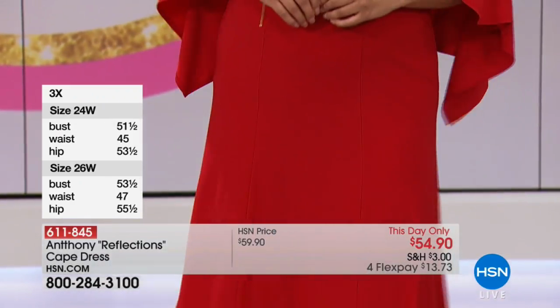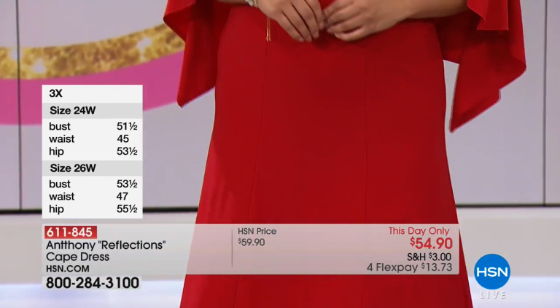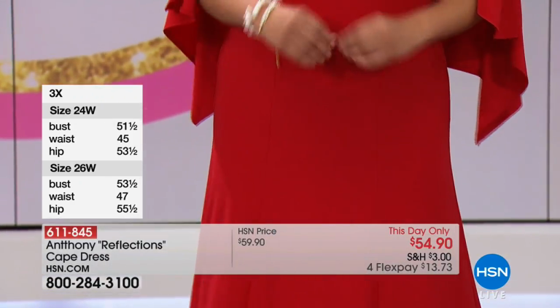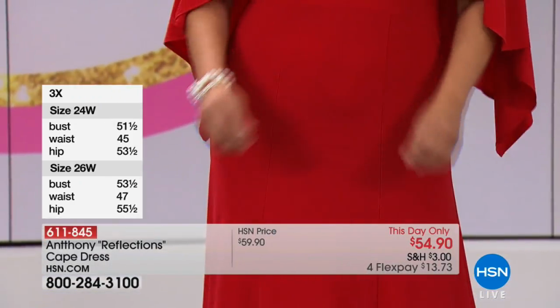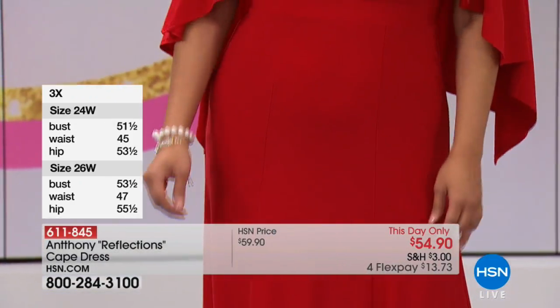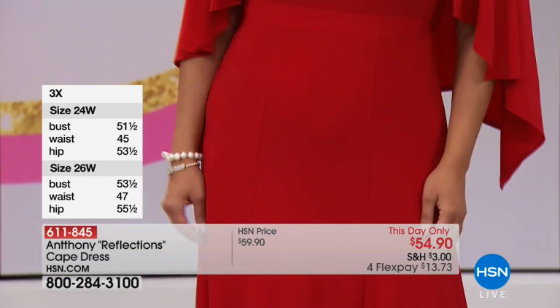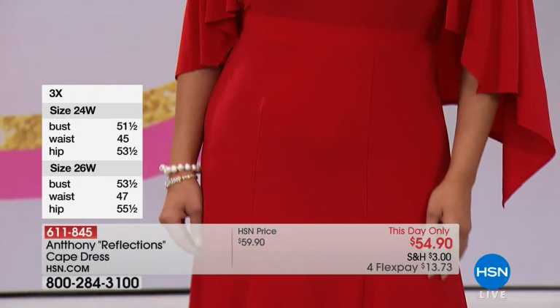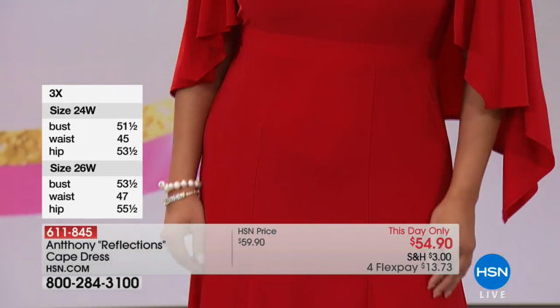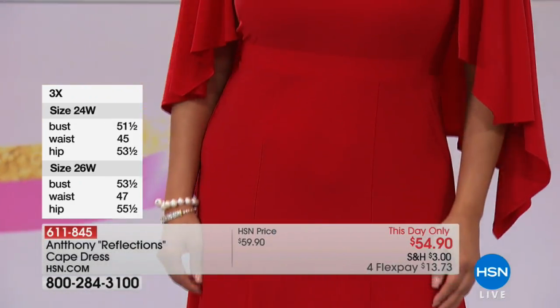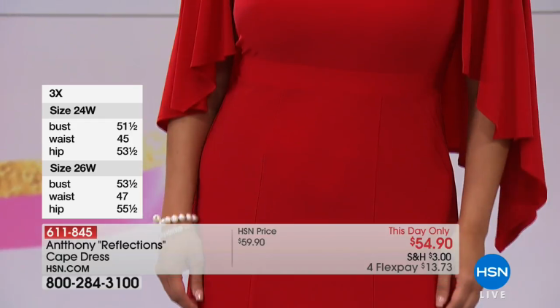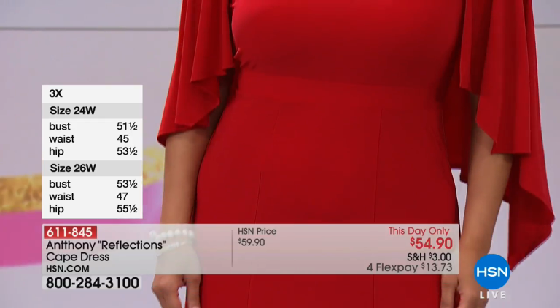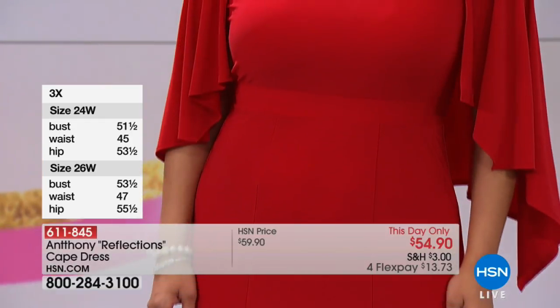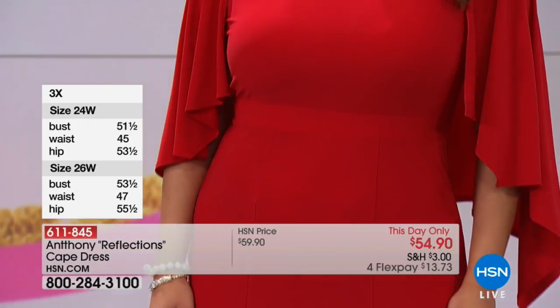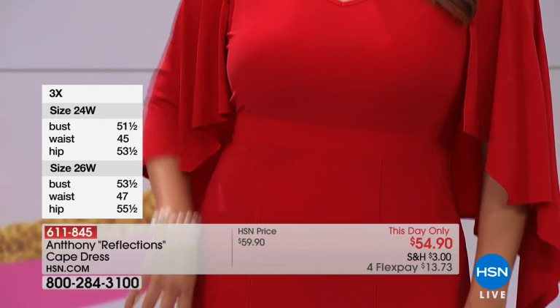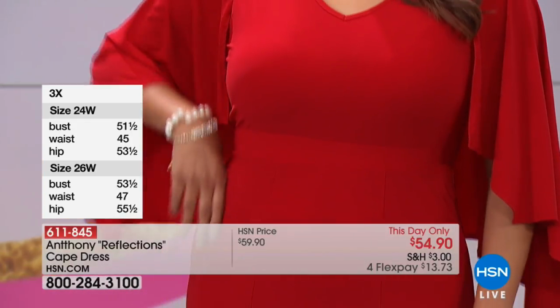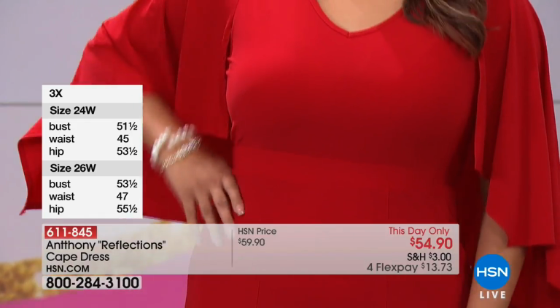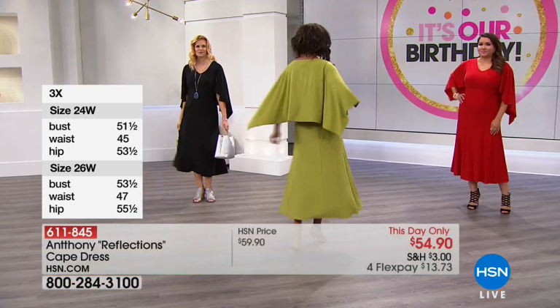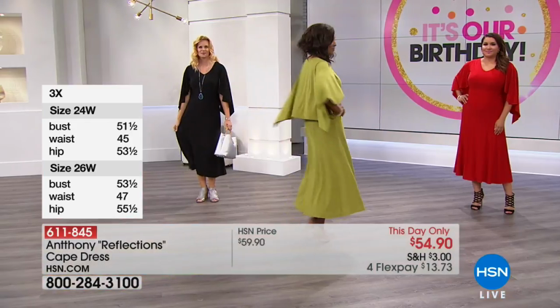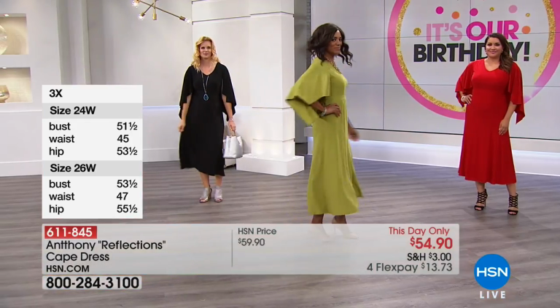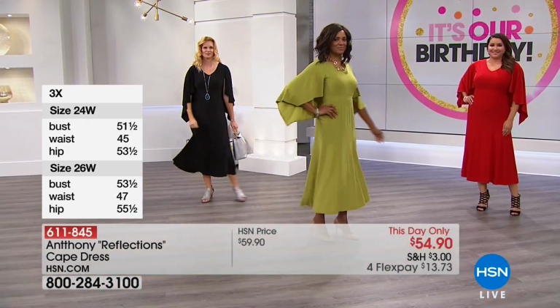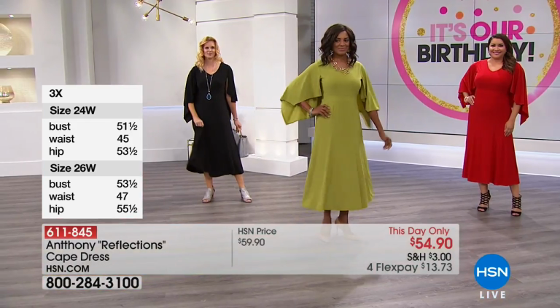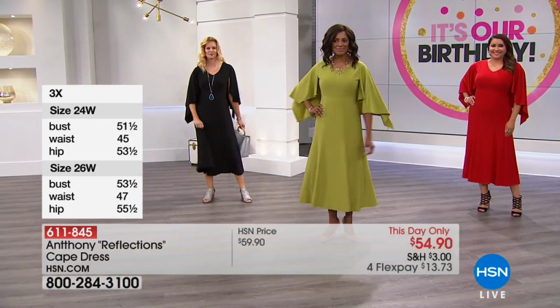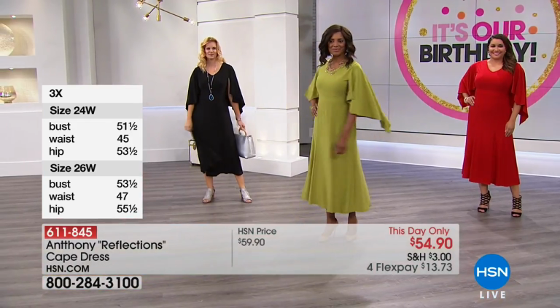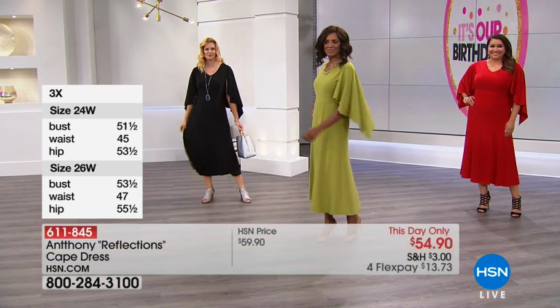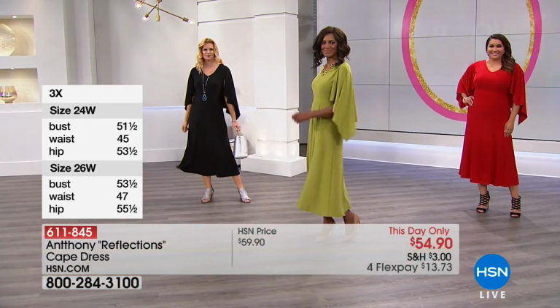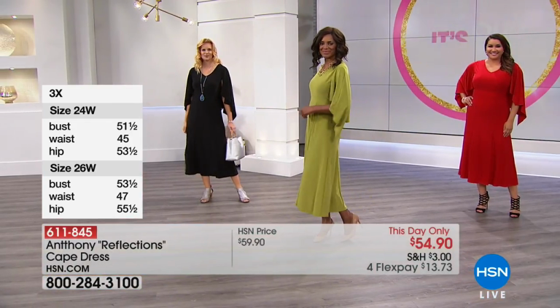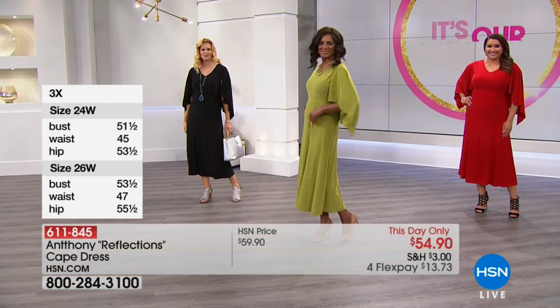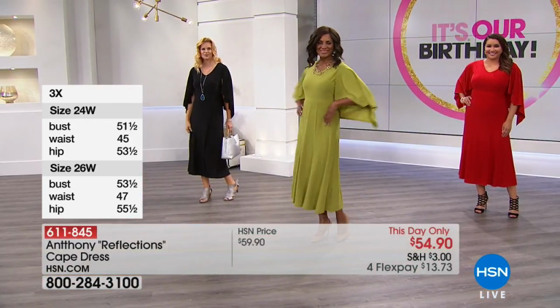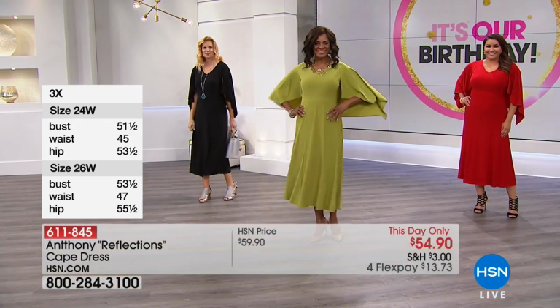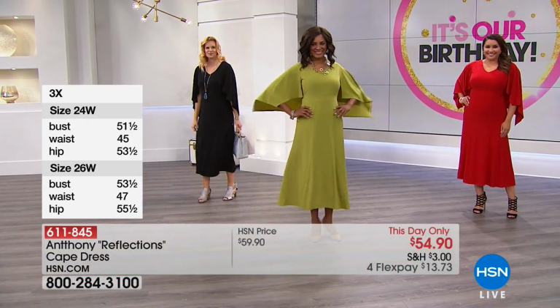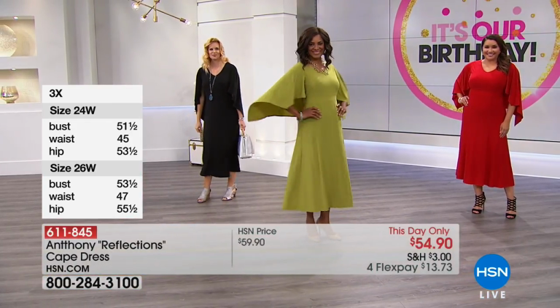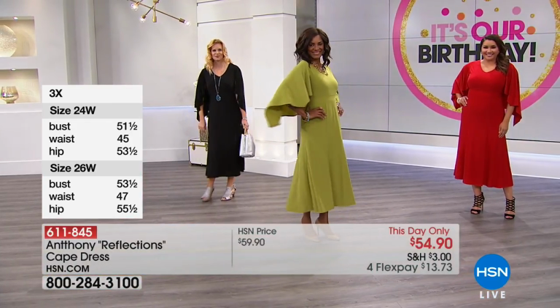Grace was asking about my shoes — they are from HSN, Vince Camuto shoes, if you're looking to put together the whole outfit.